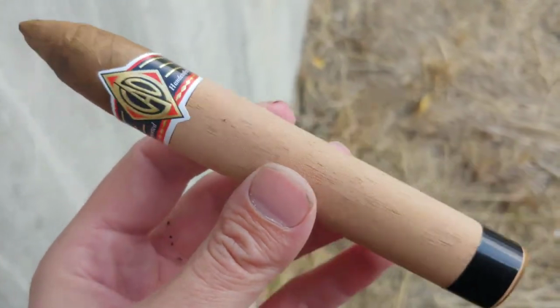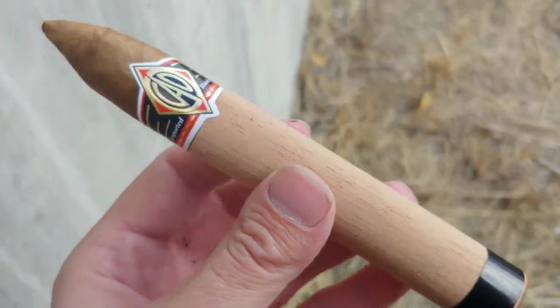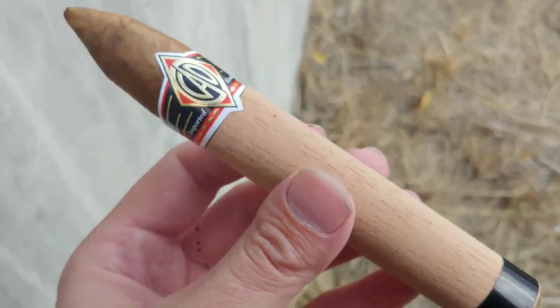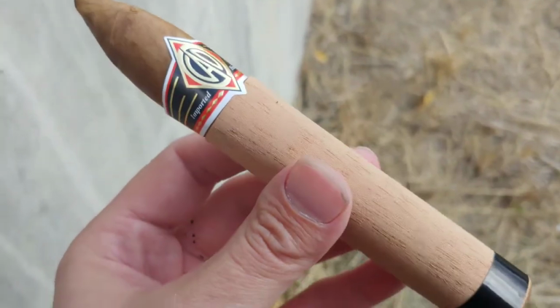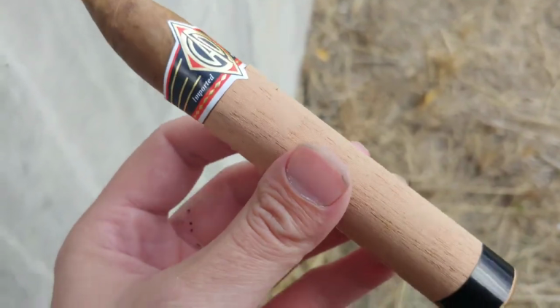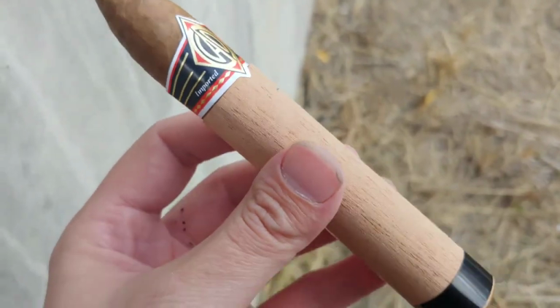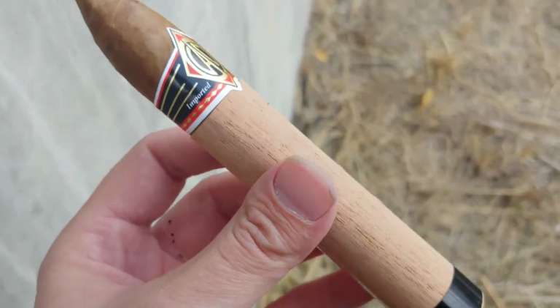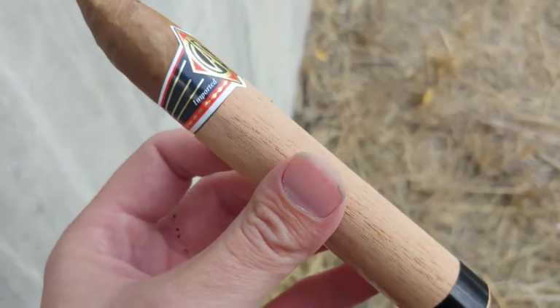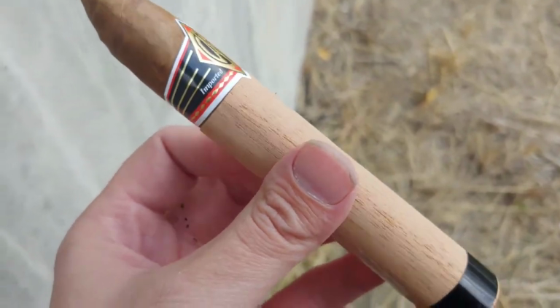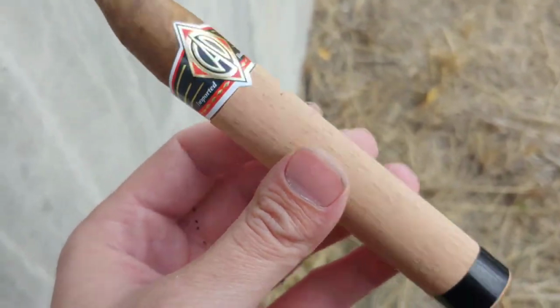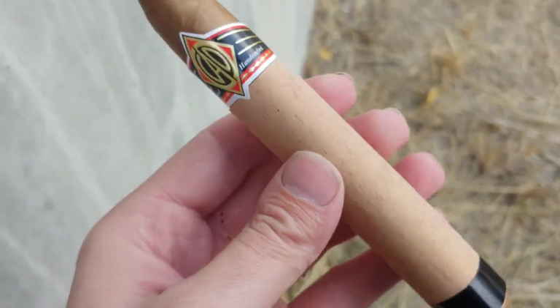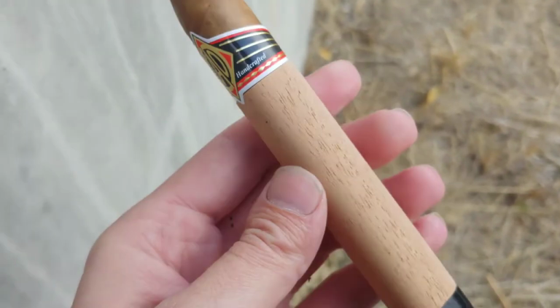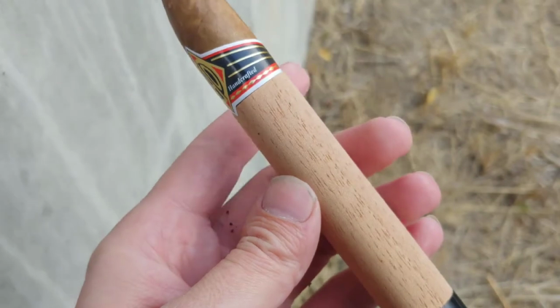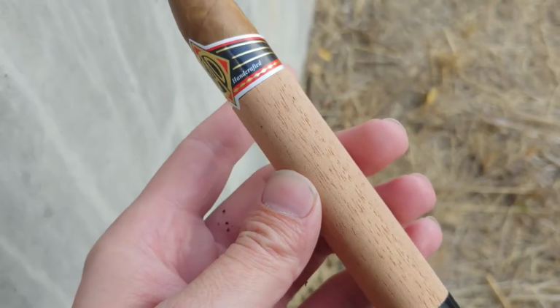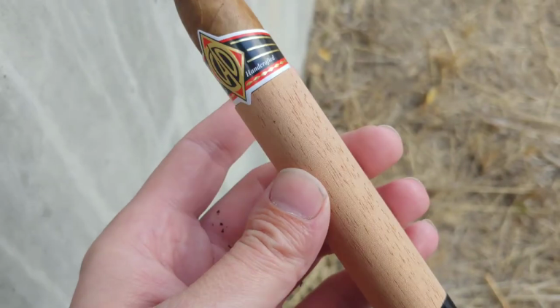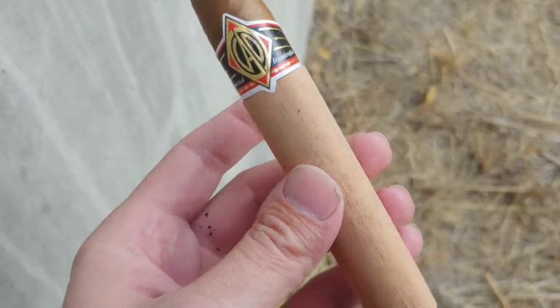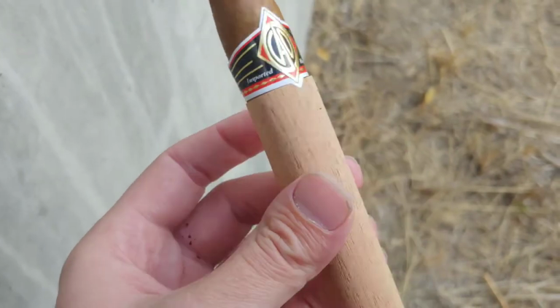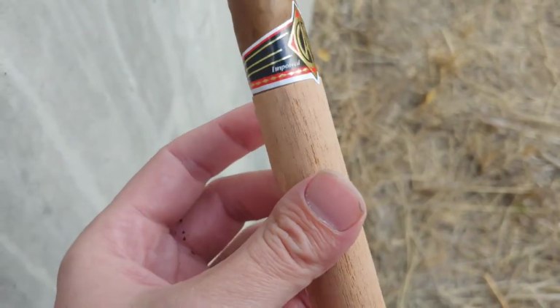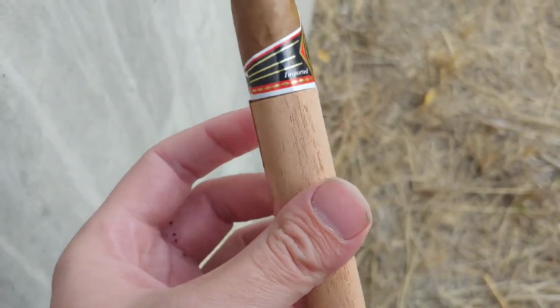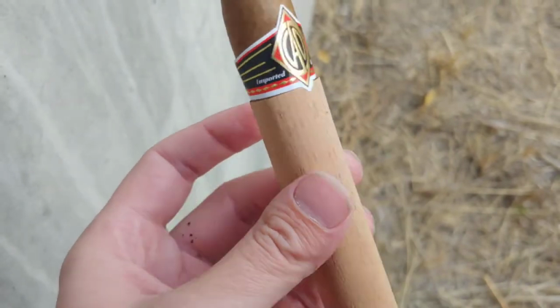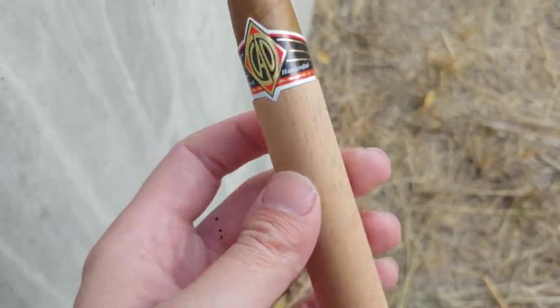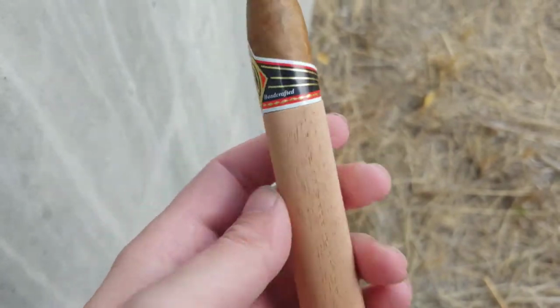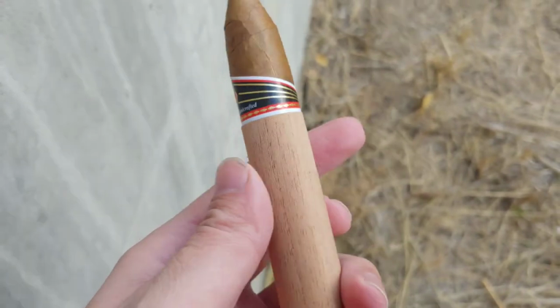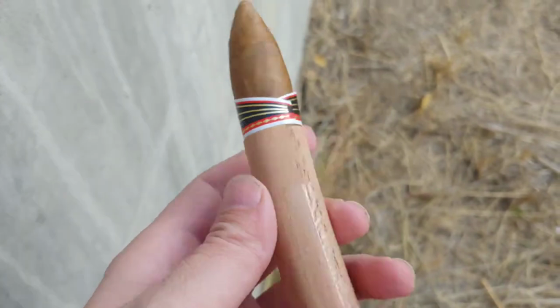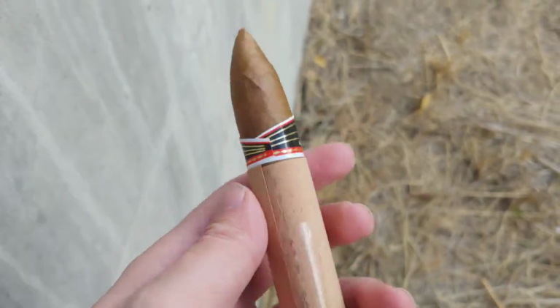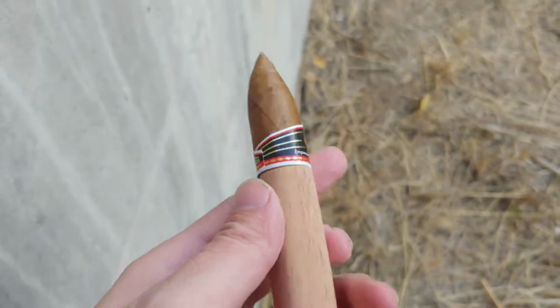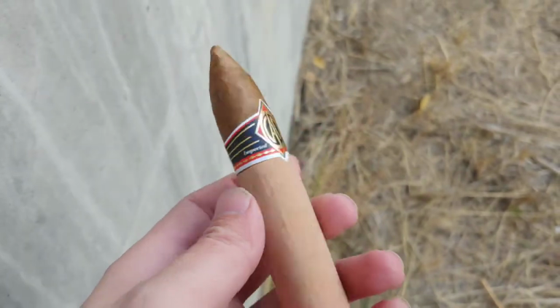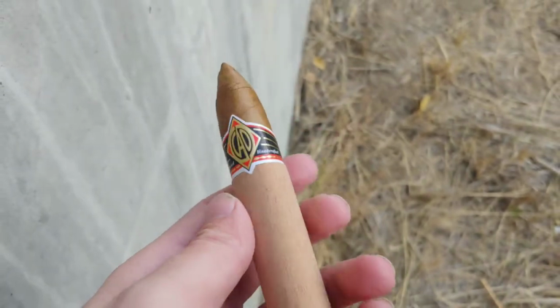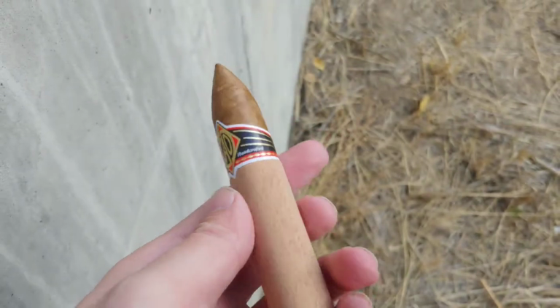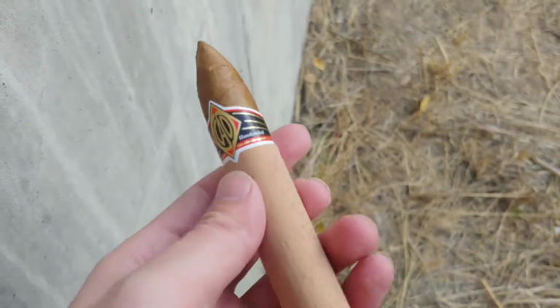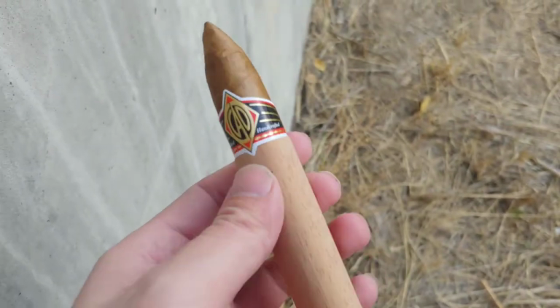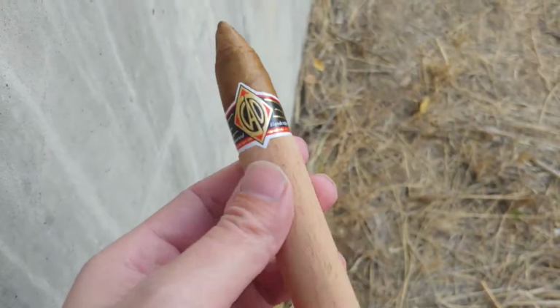So this is CAO Black, handcrafted, imported — wherever they make CAOs. I think it's Honduras.